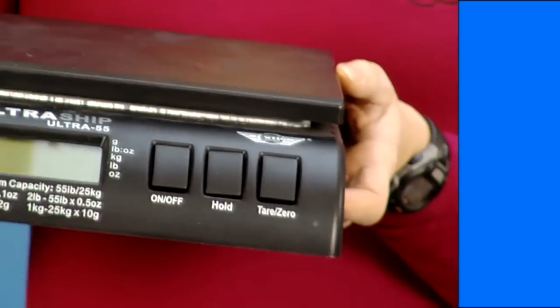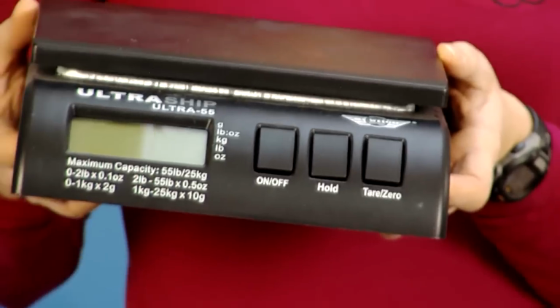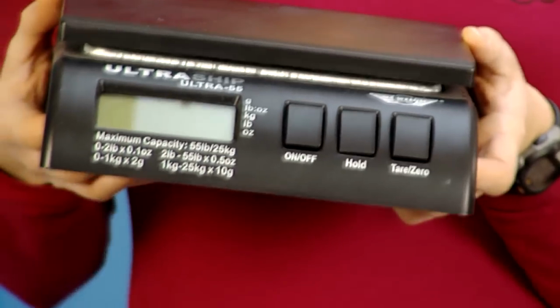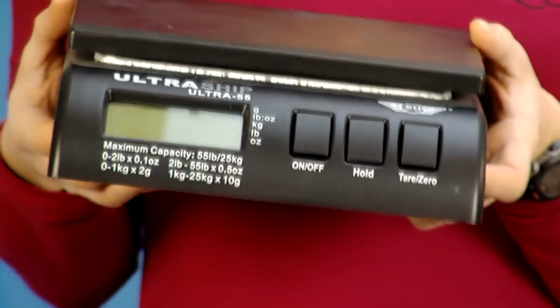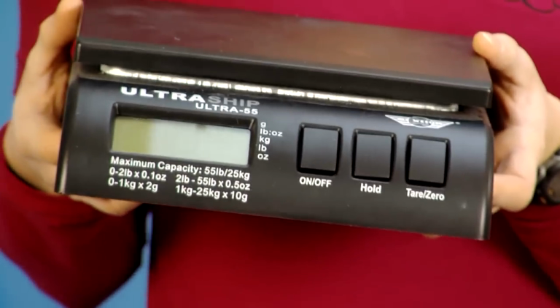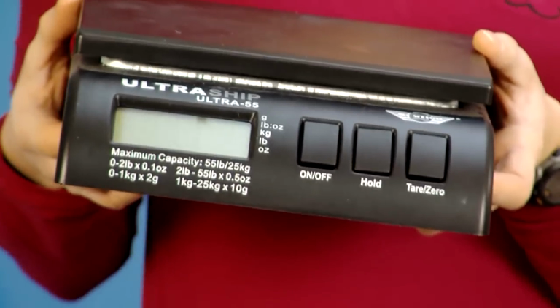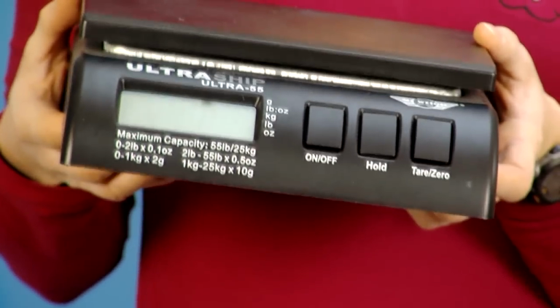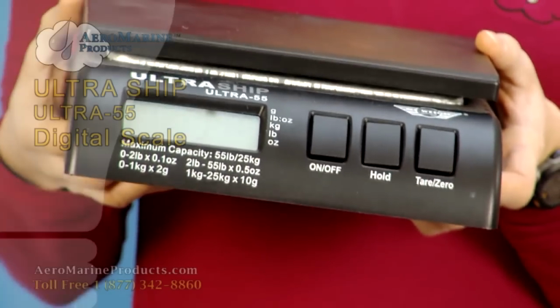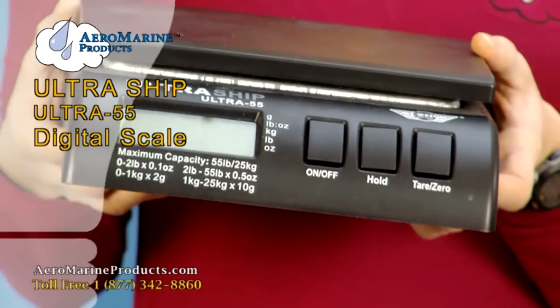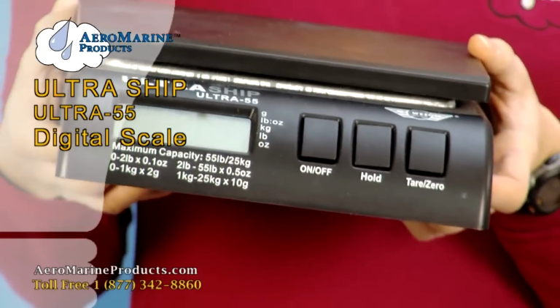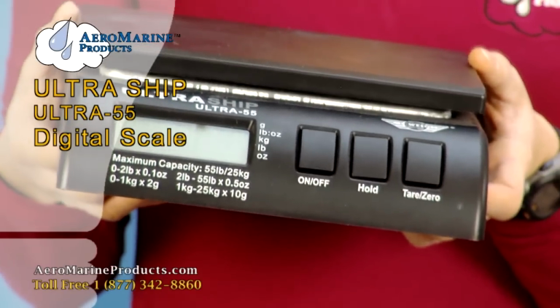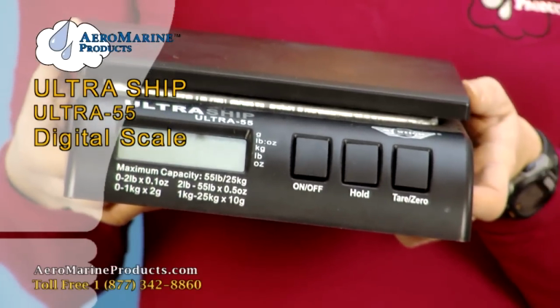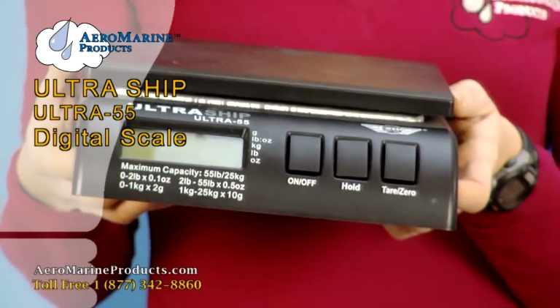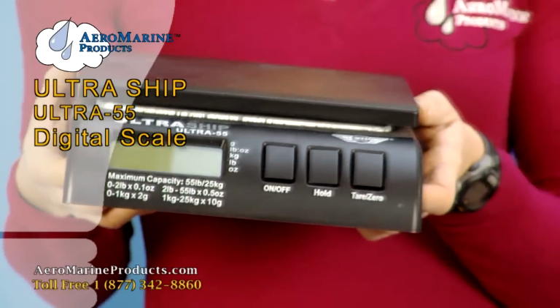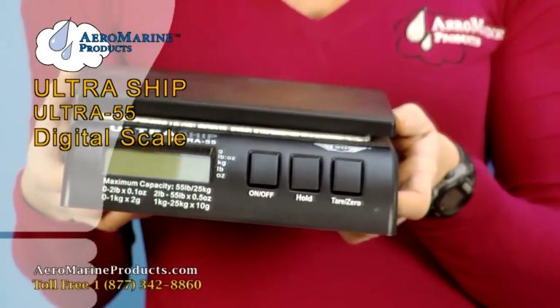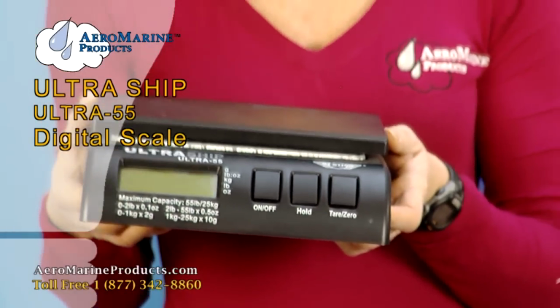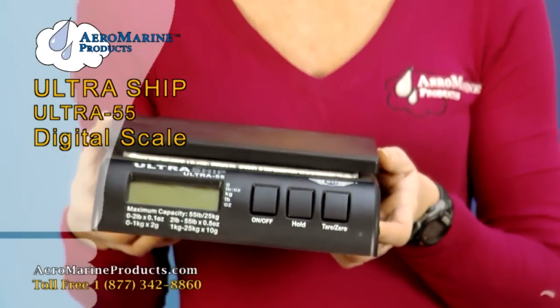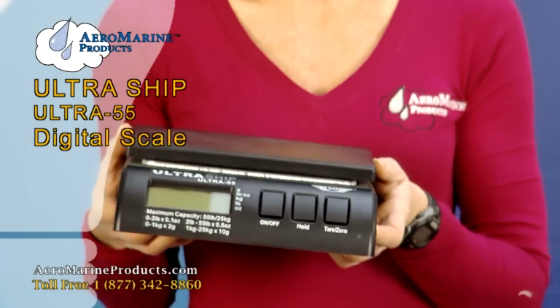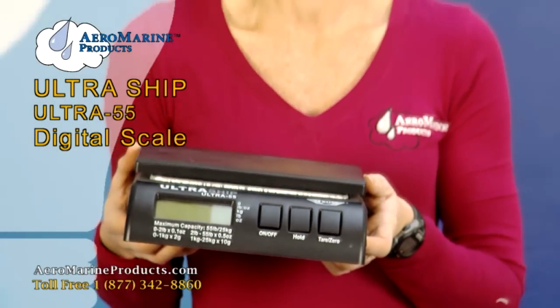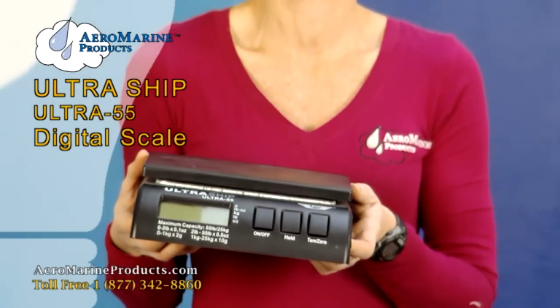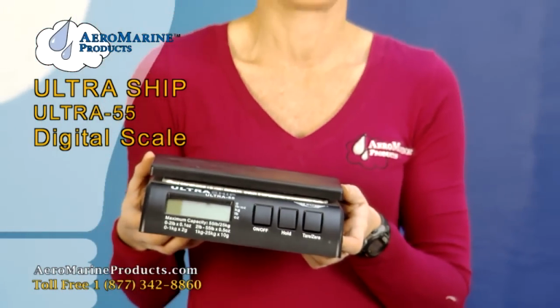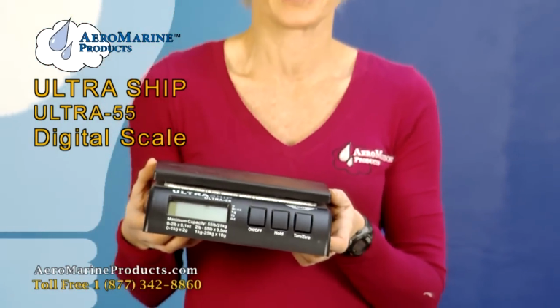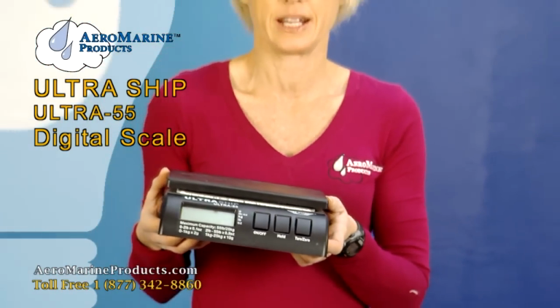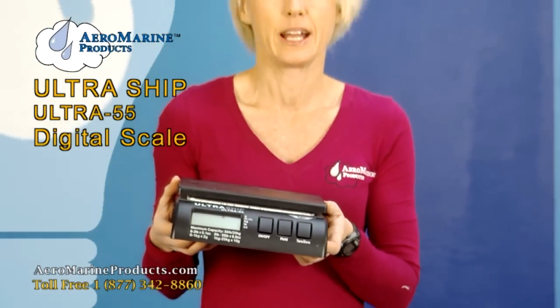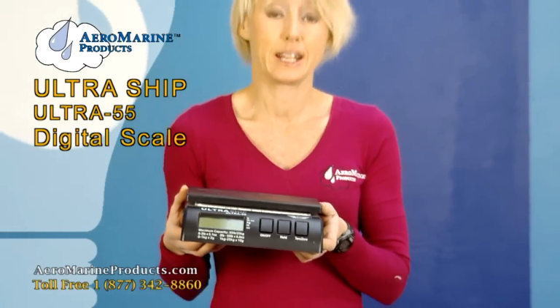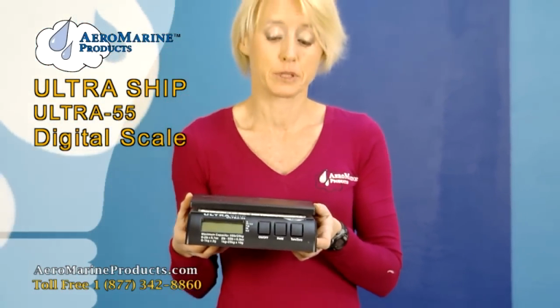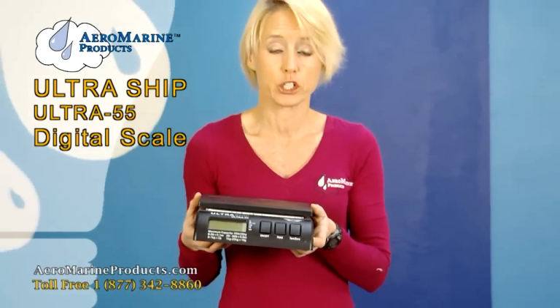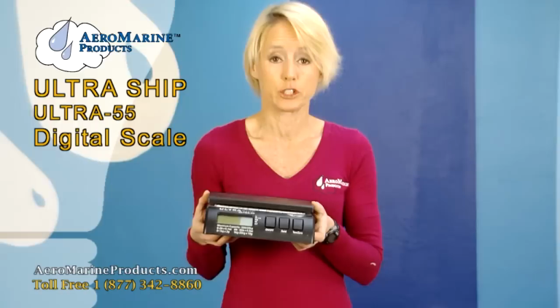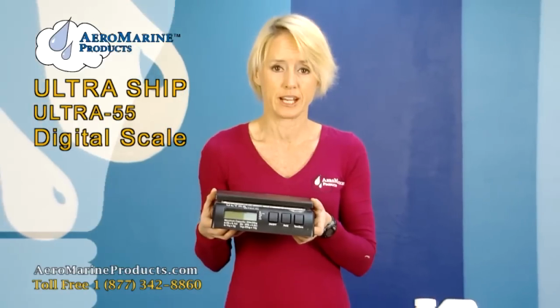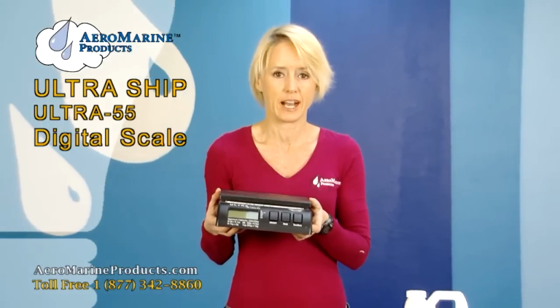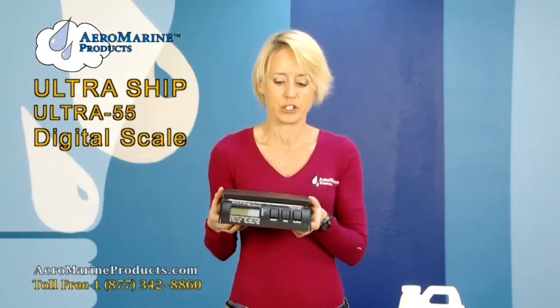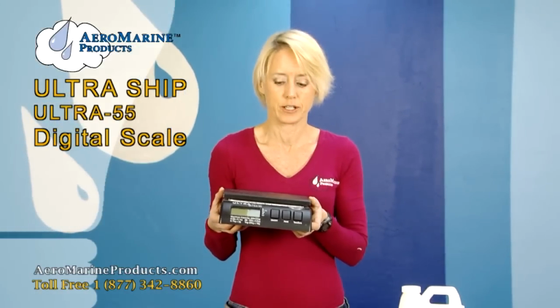This is the UltraShip Digital Scale. We sell it at the Aeromarine Products website and I'm going to show you today how to use it.